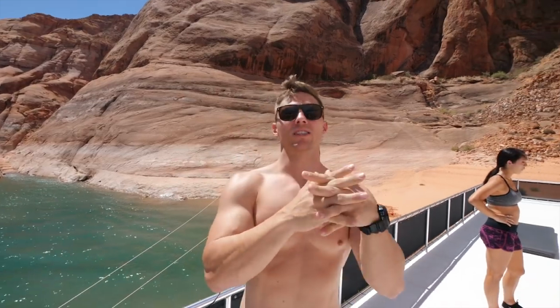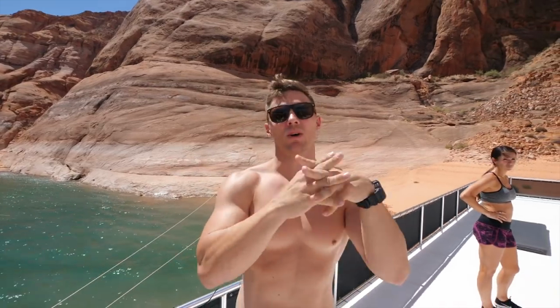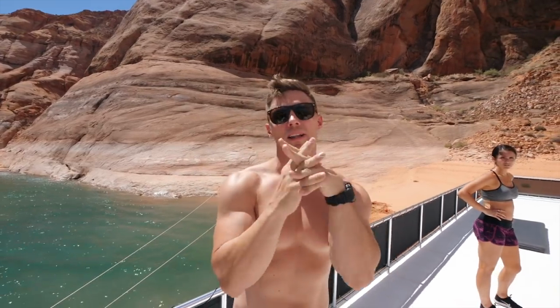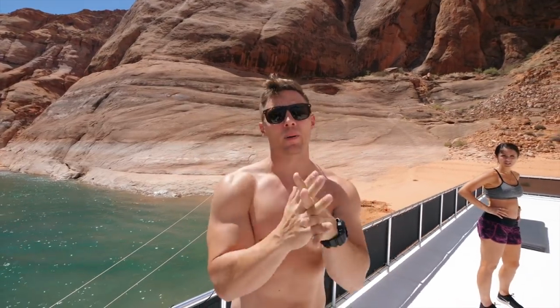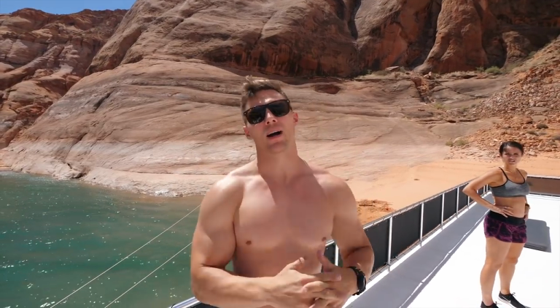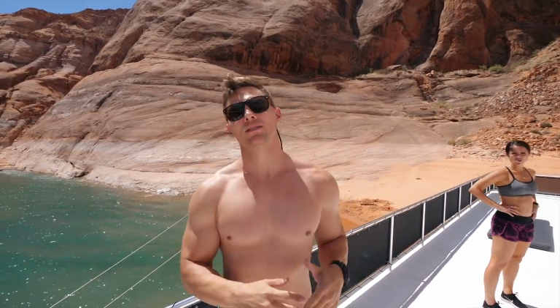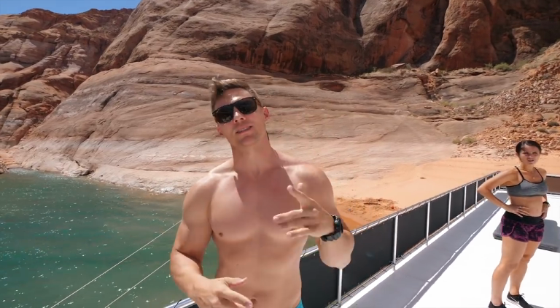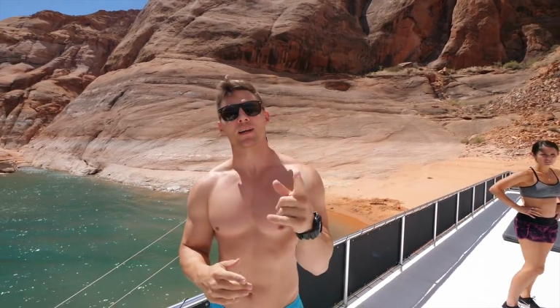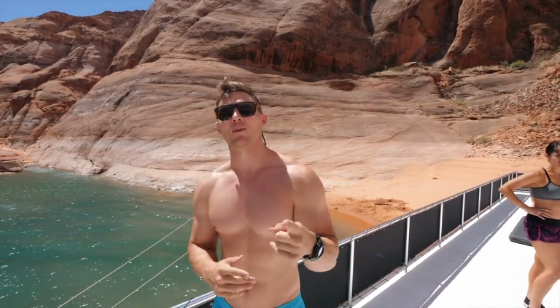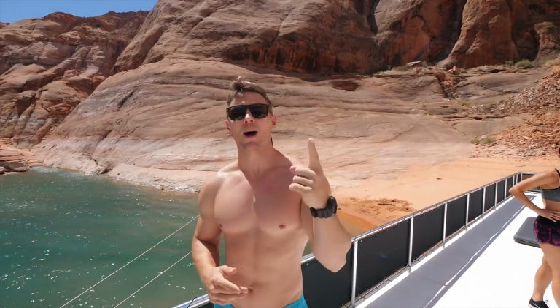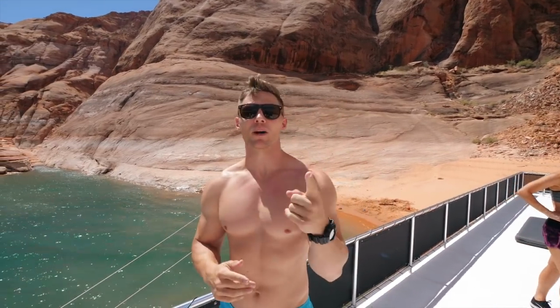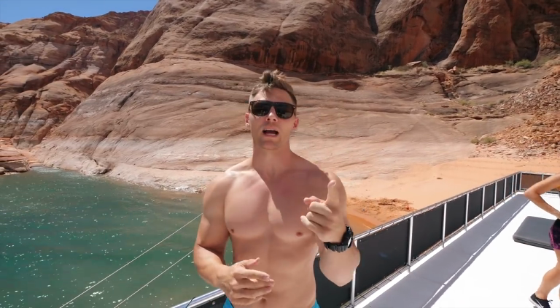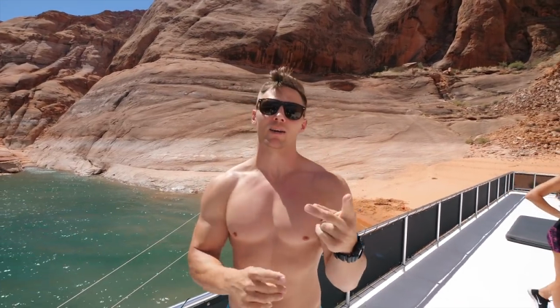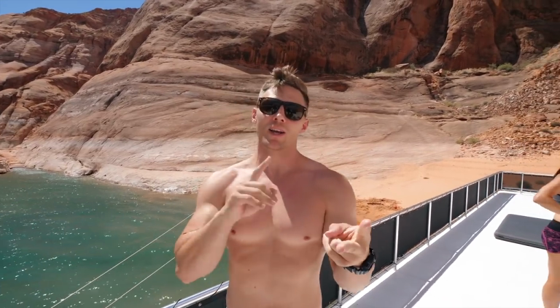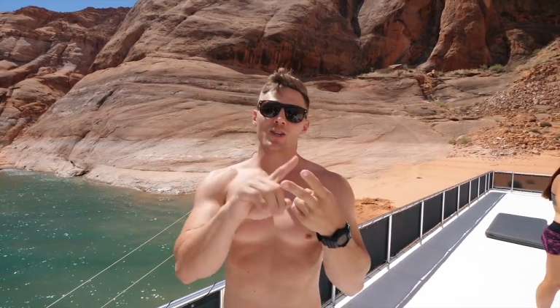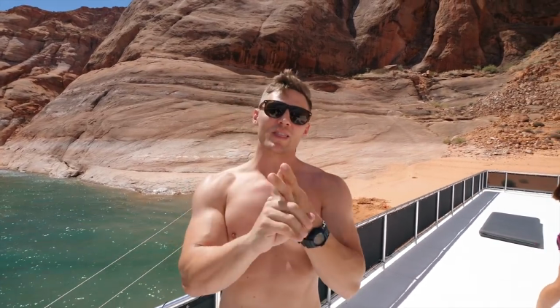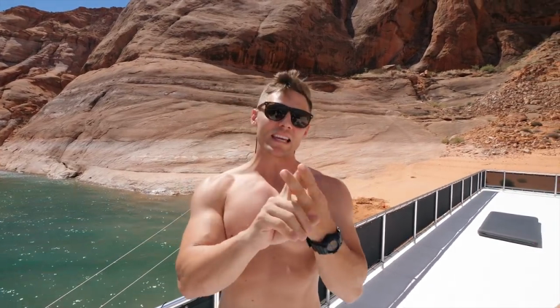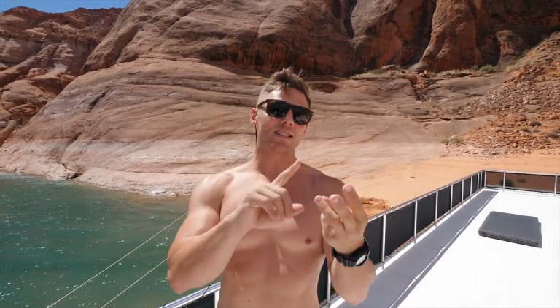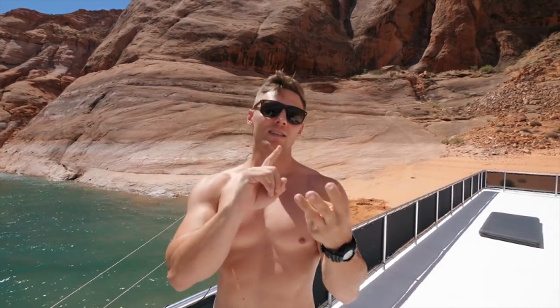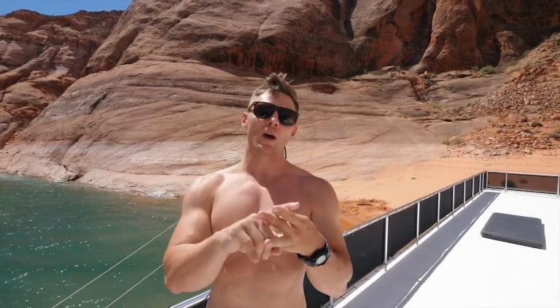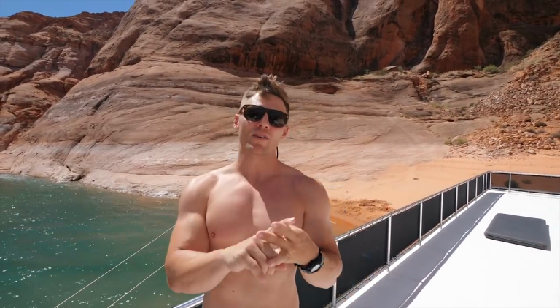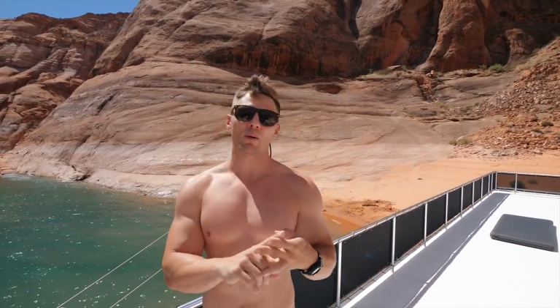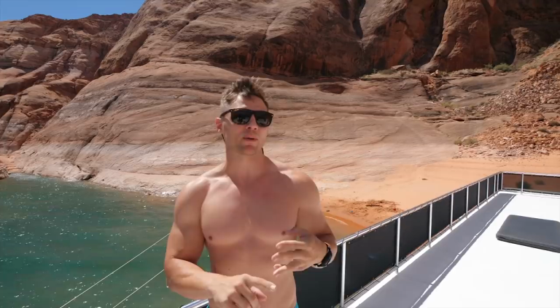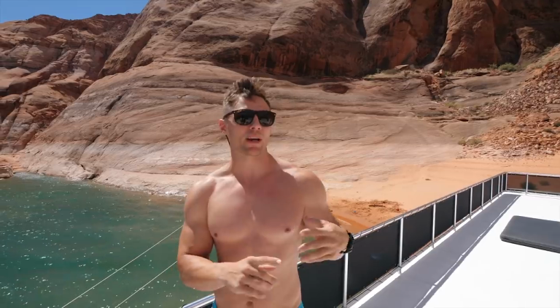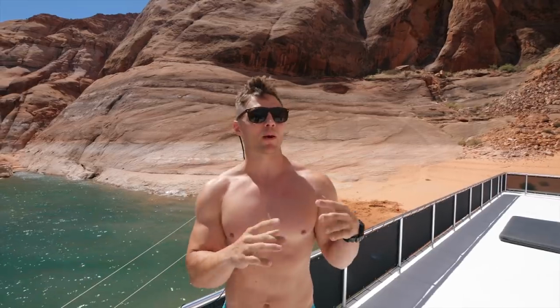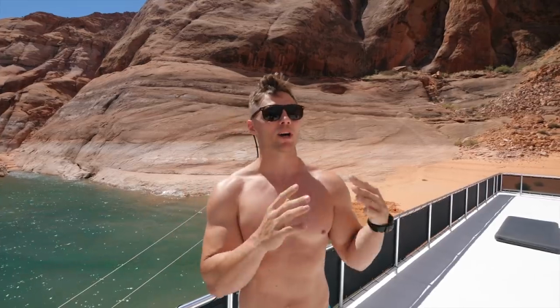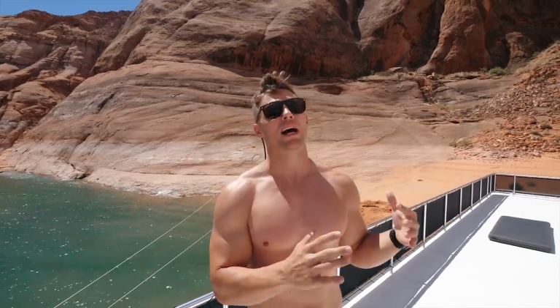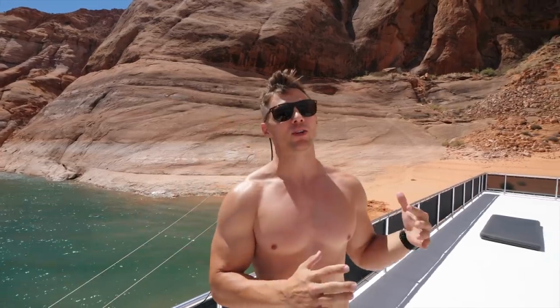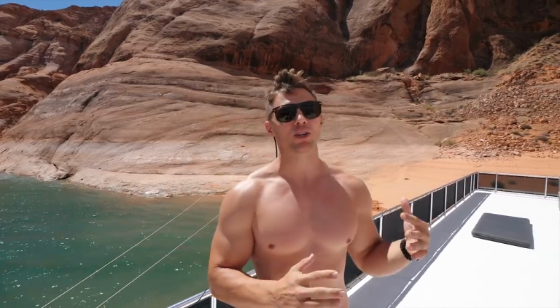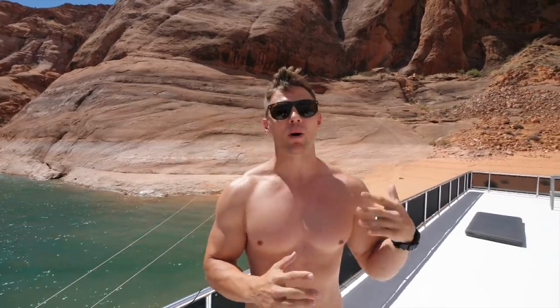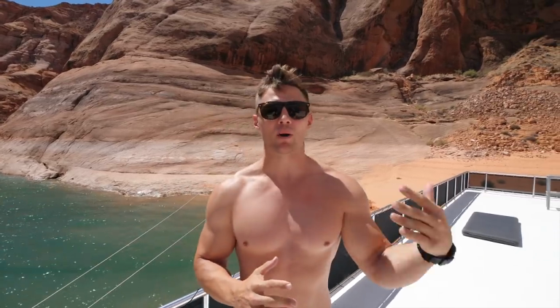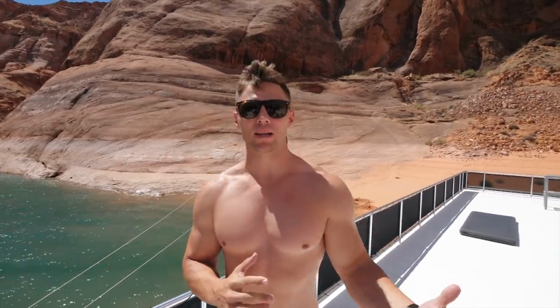Just because we're at Lake Powell doesn't mean we're not working out. Every day we're going to be doing a workout that you can do body weight.